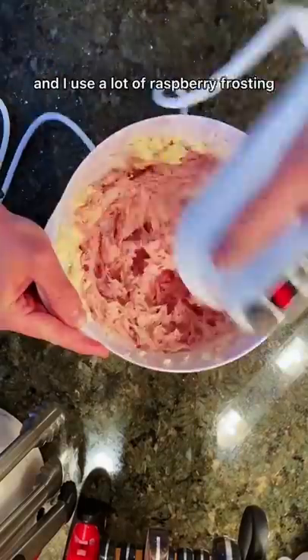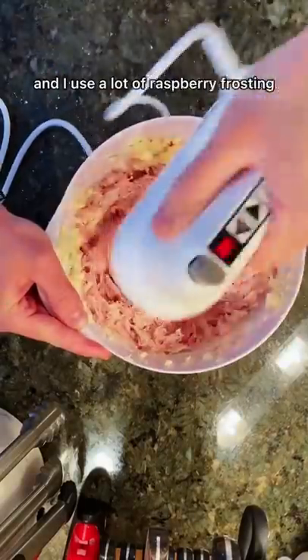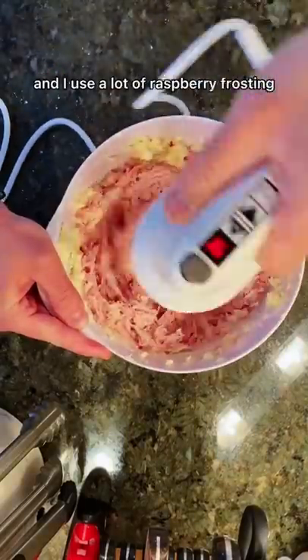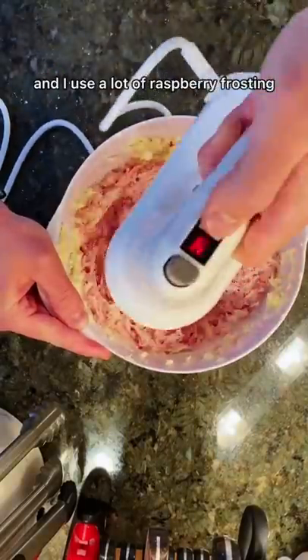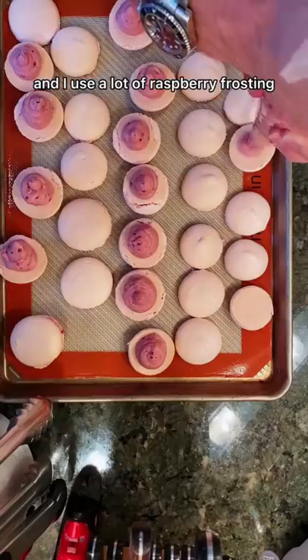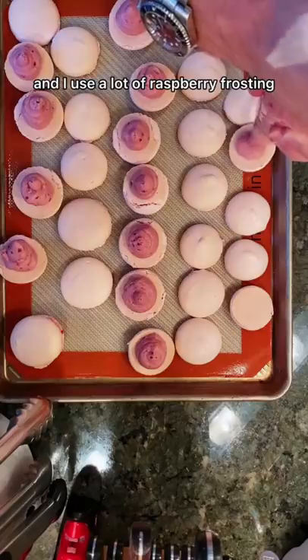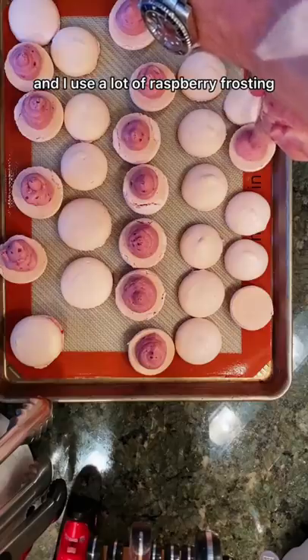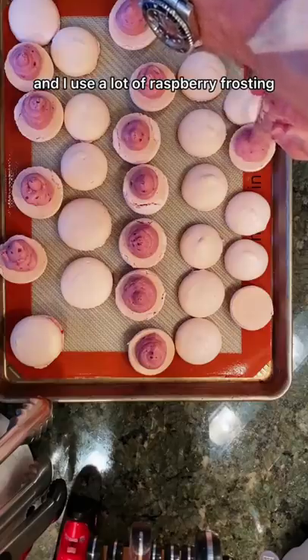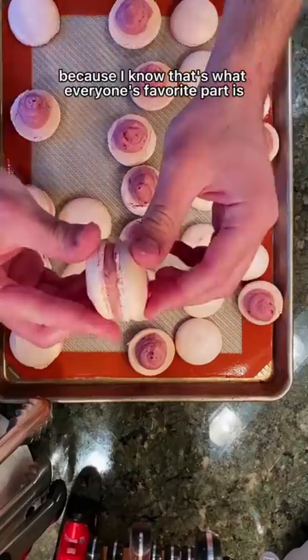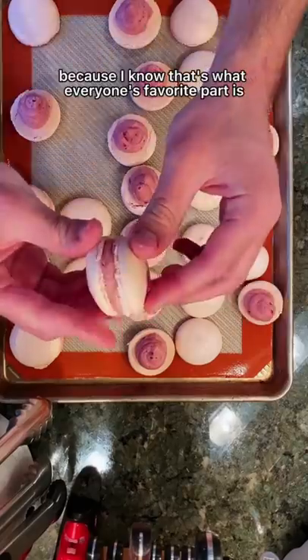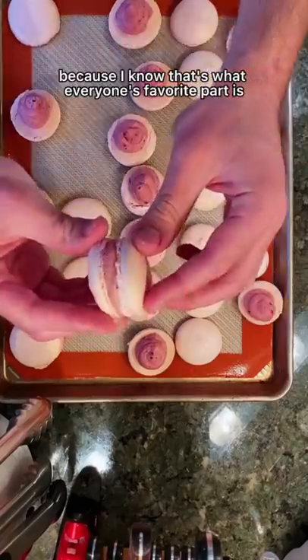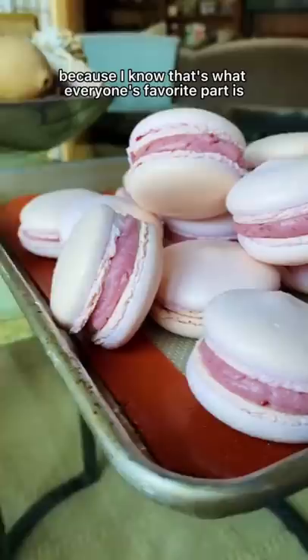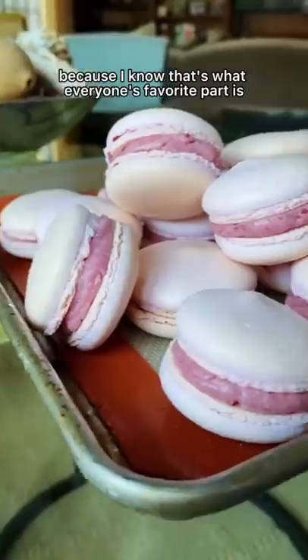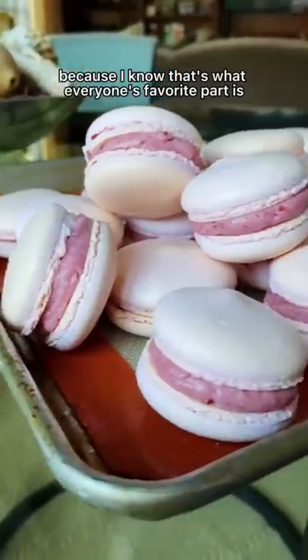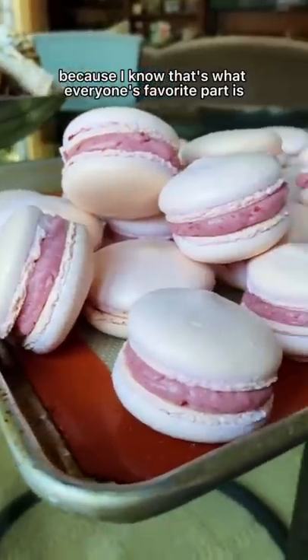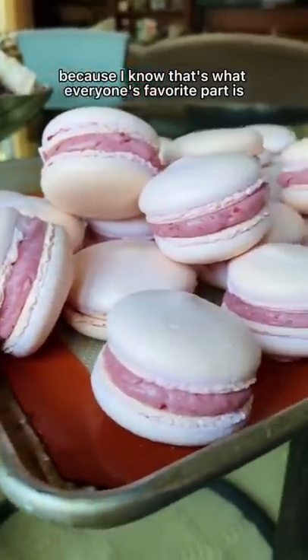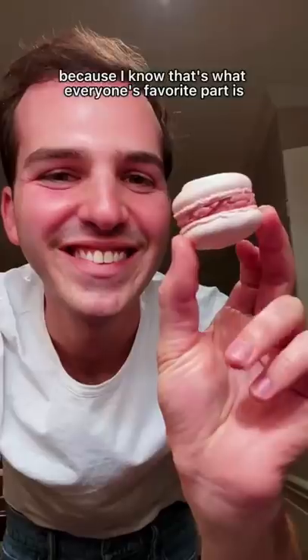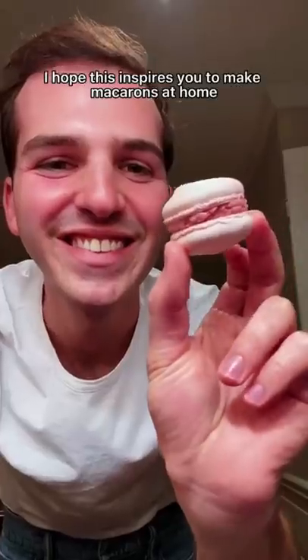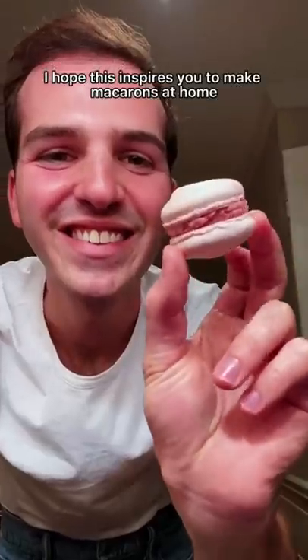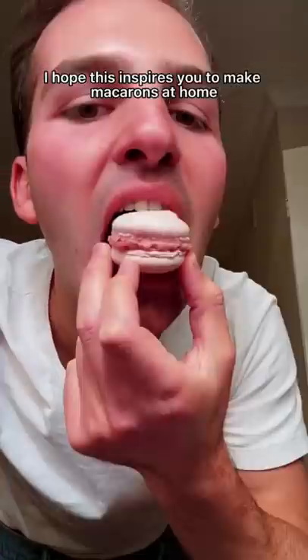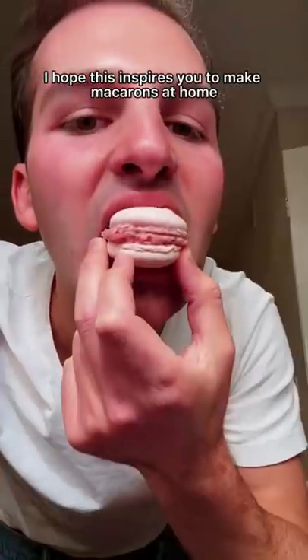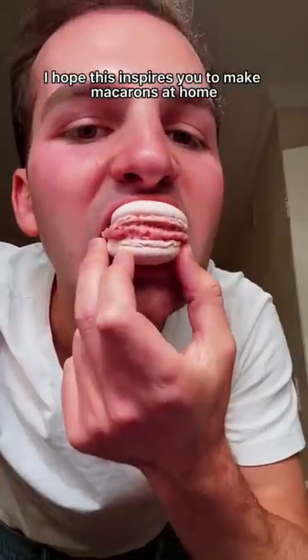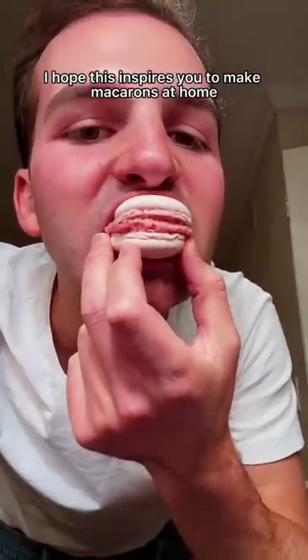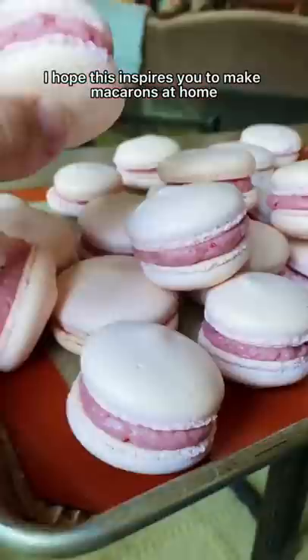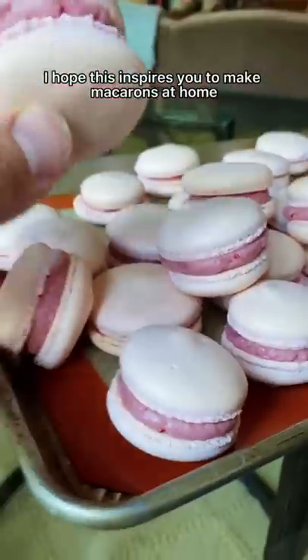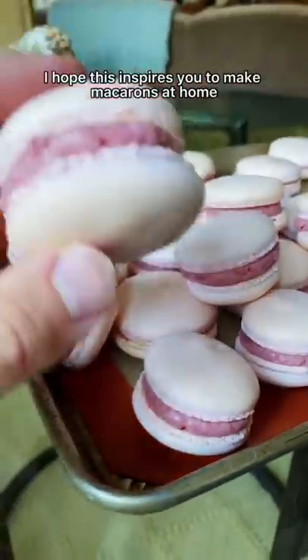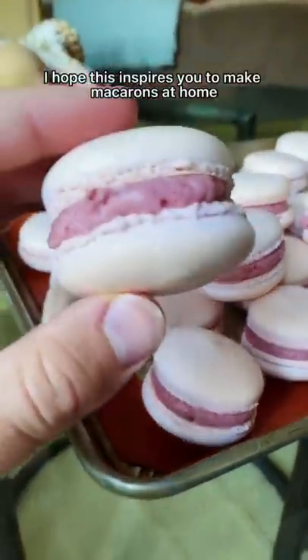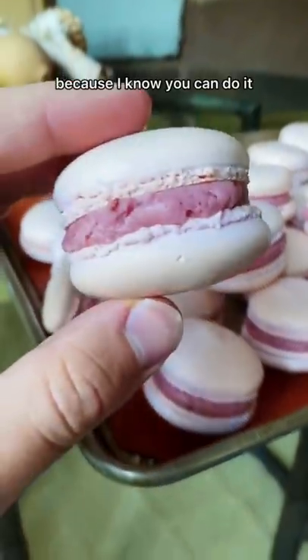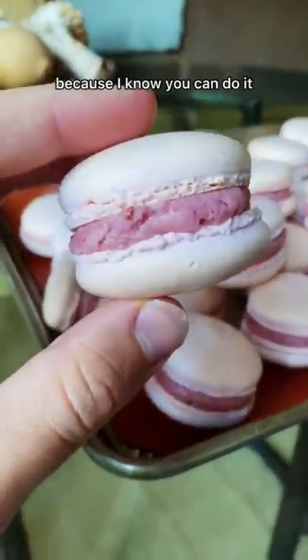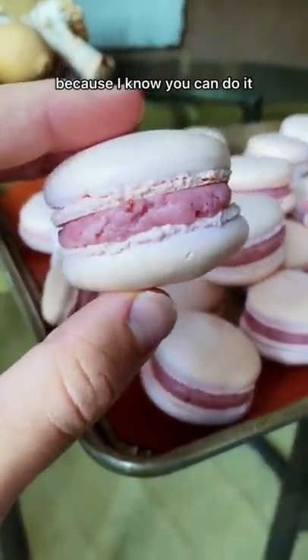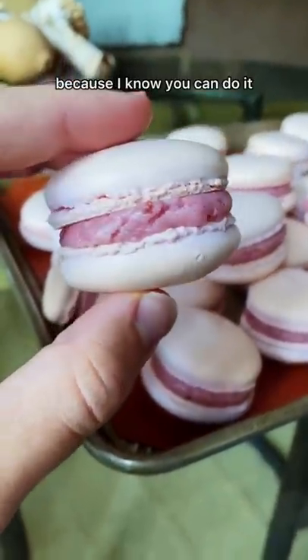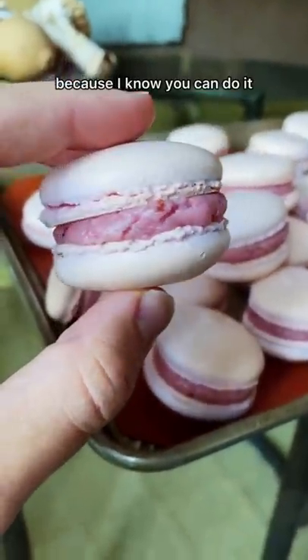I use a lot of raspberry frosting because I know that's what everyone's favorite part is. I hope this inspires you to make macarons at home because I know you can do it.